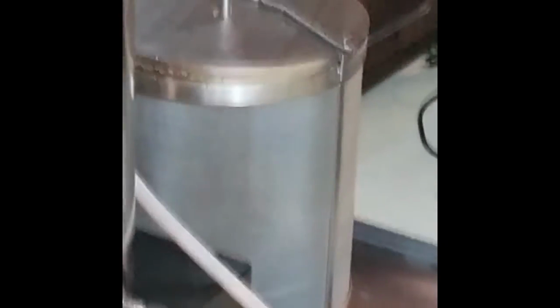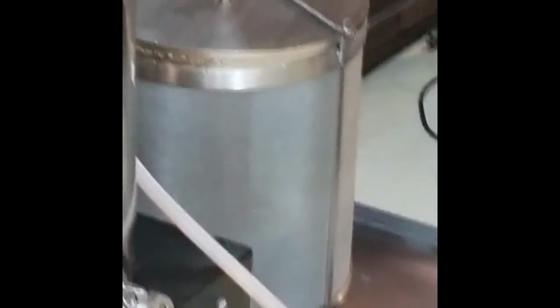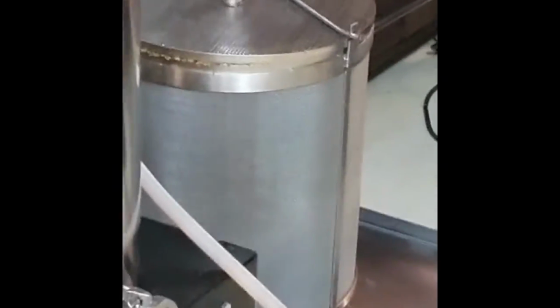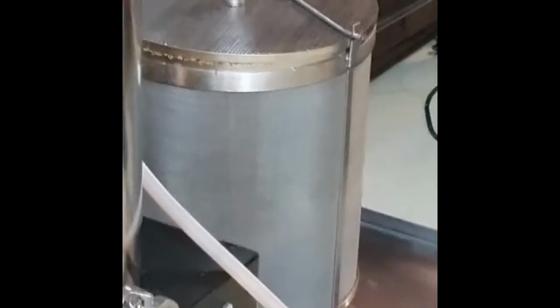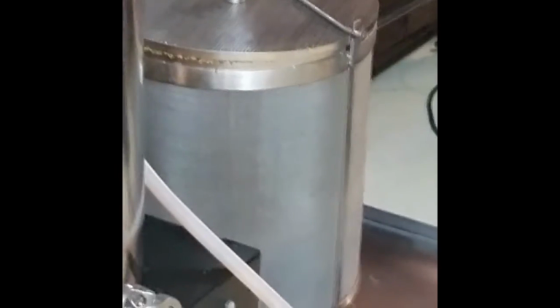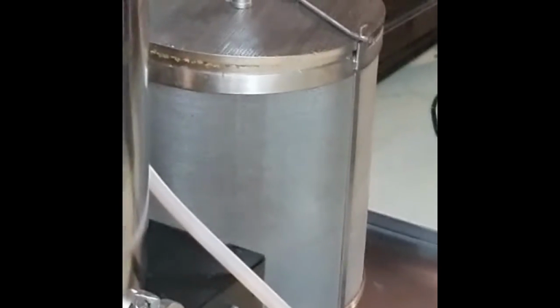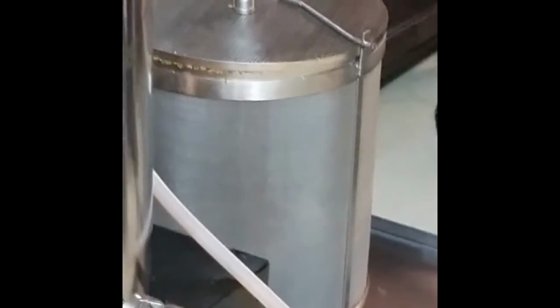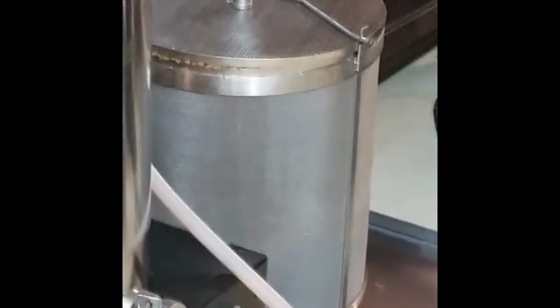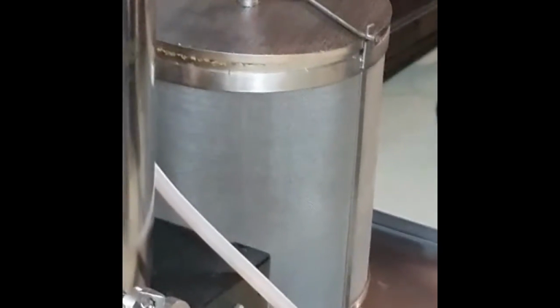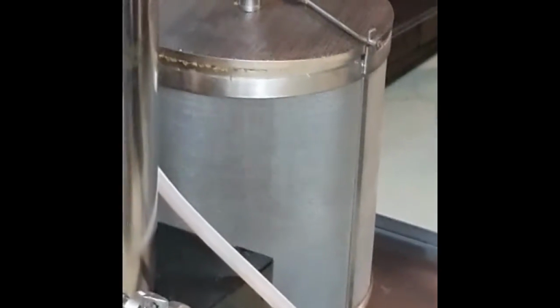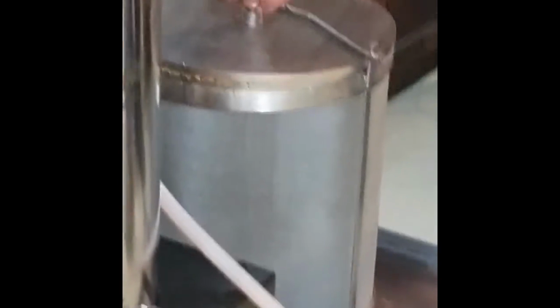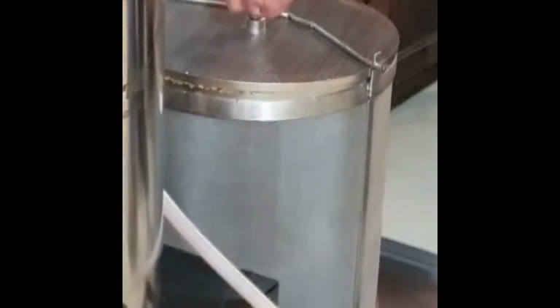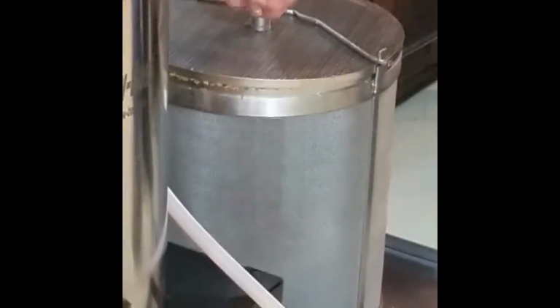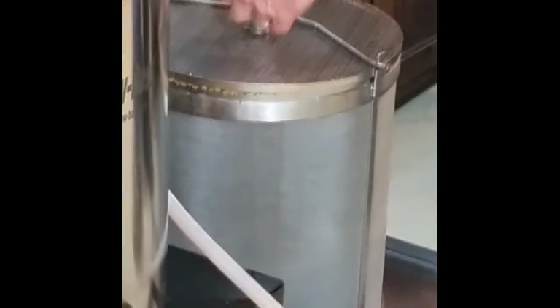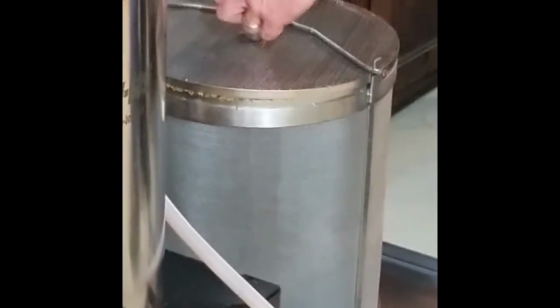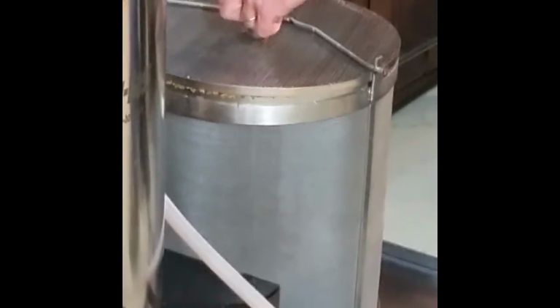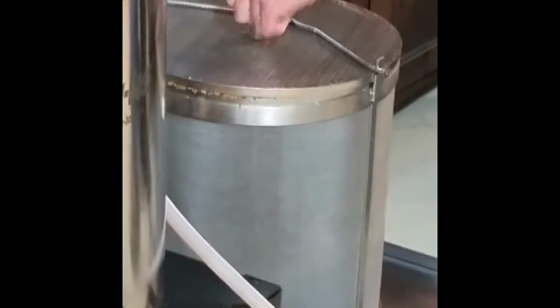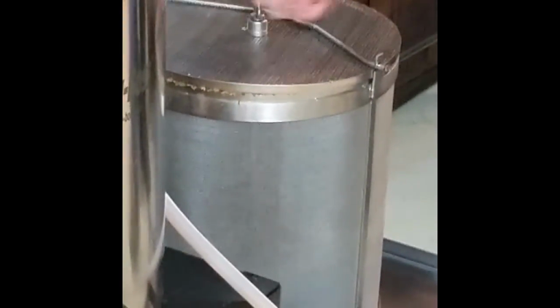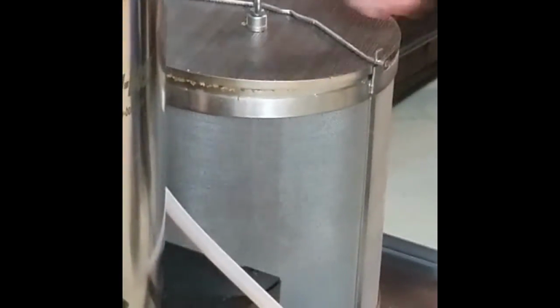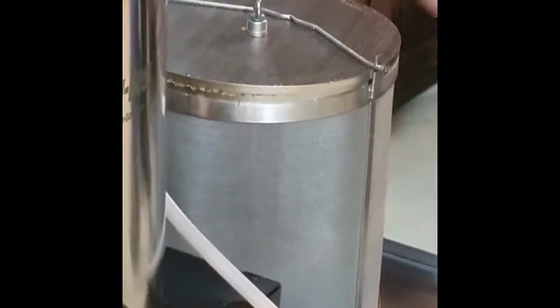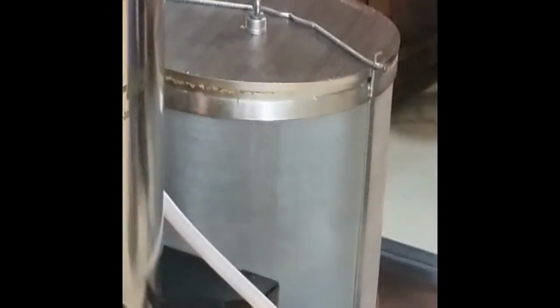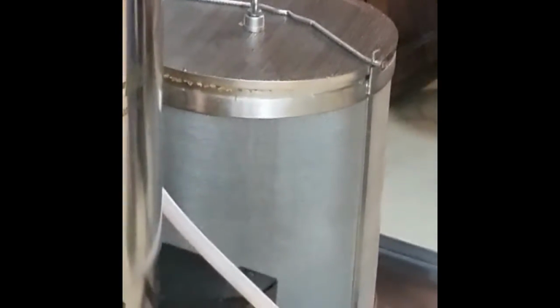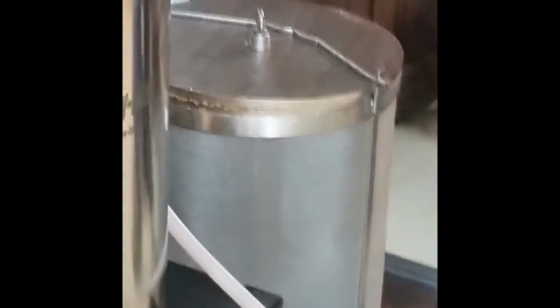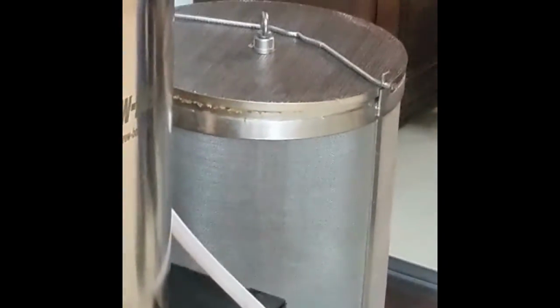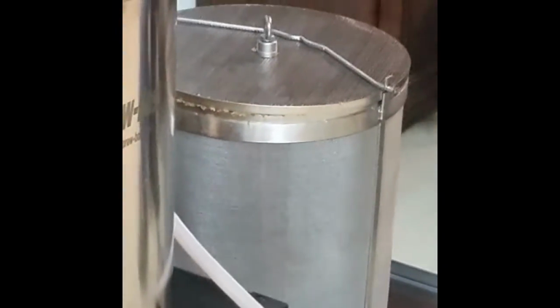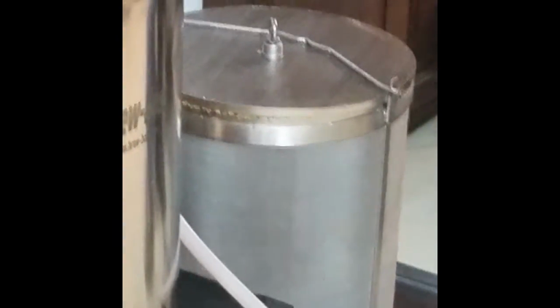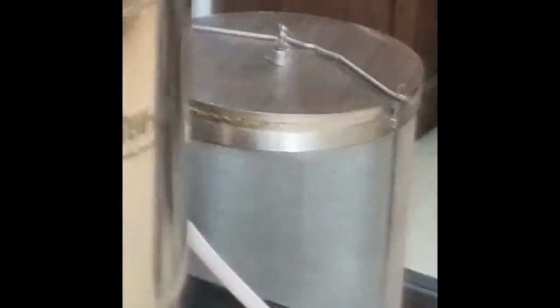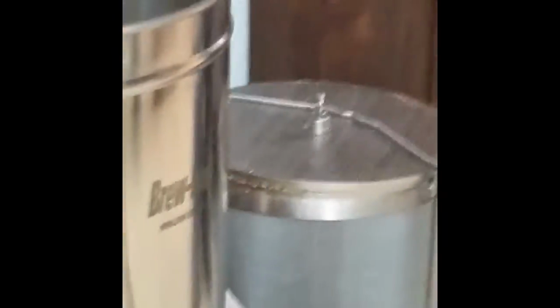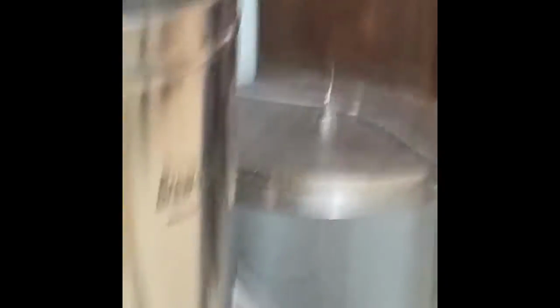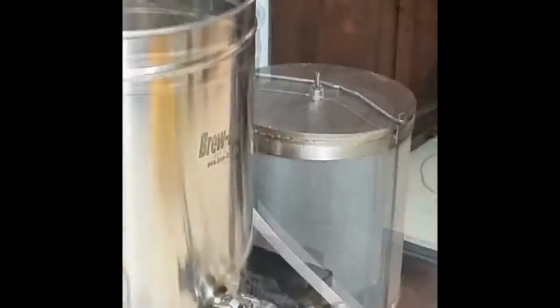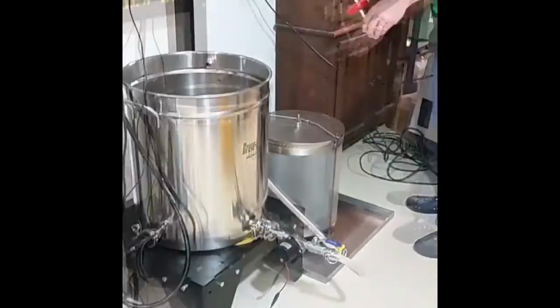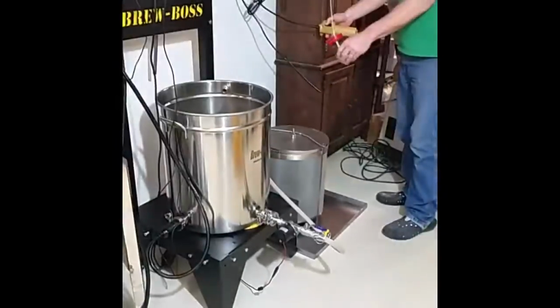Once the filter is down, bring it all the way out, disconnect it and reset your brew.